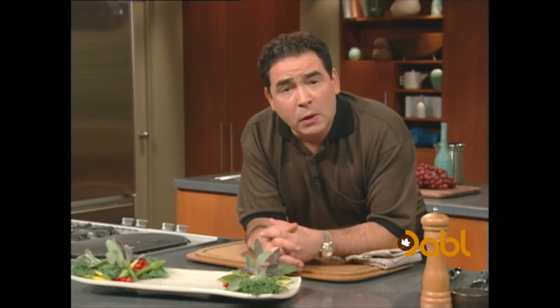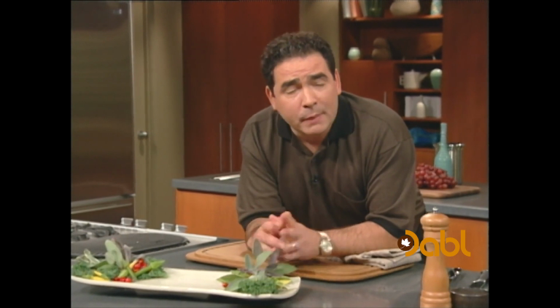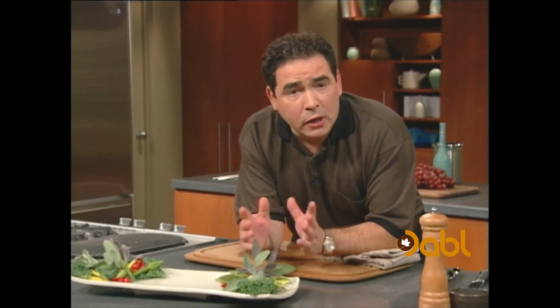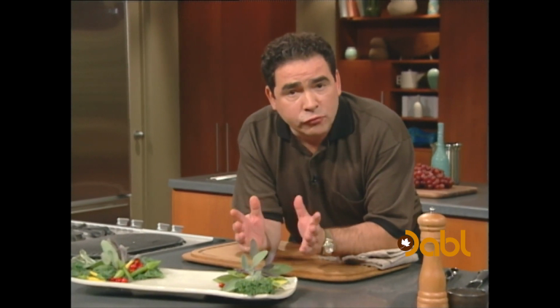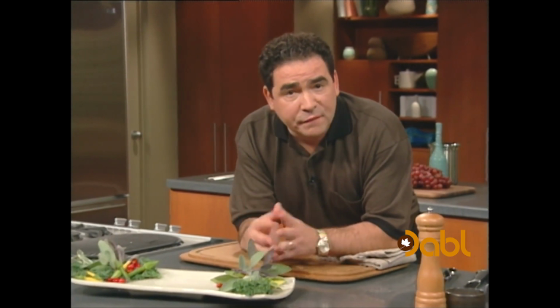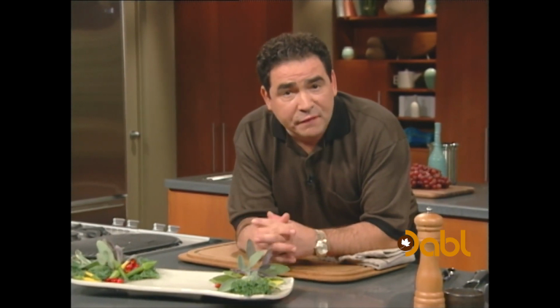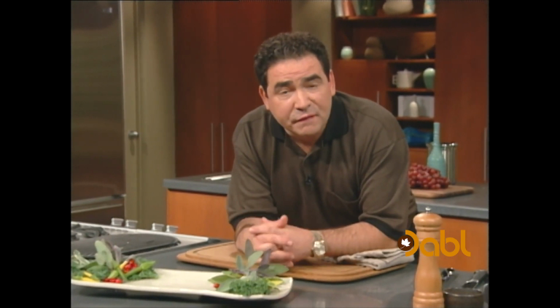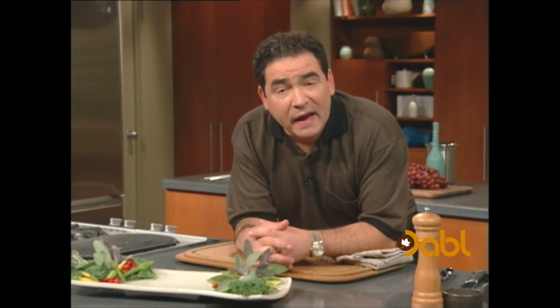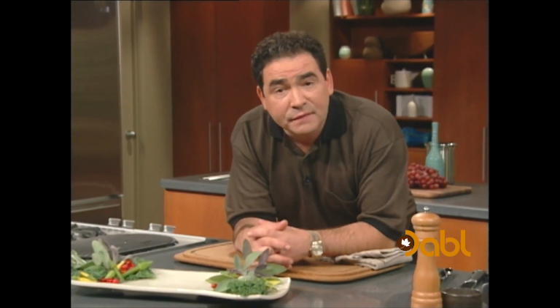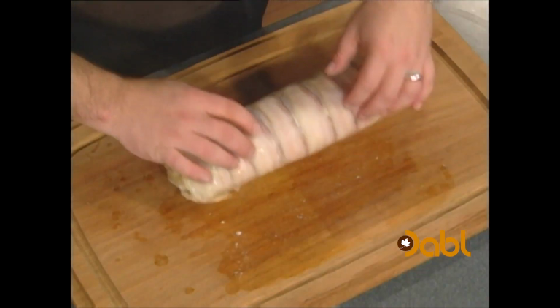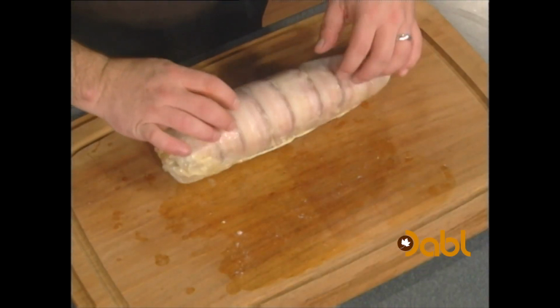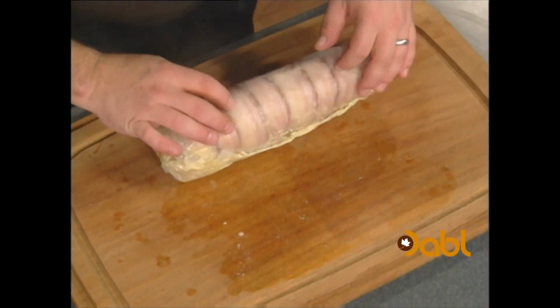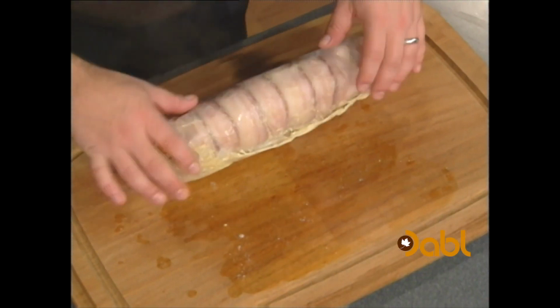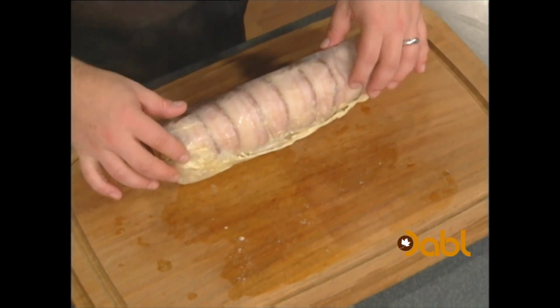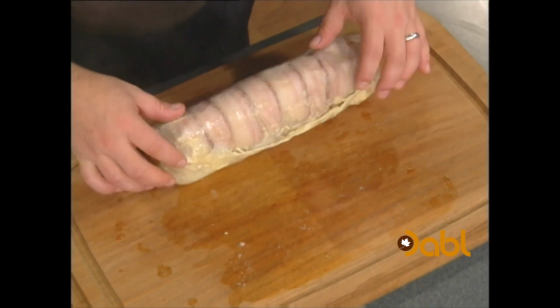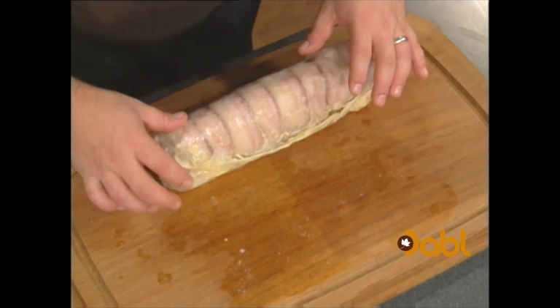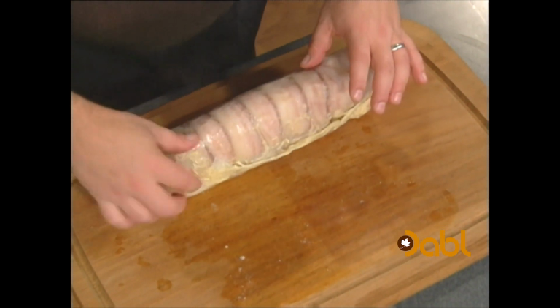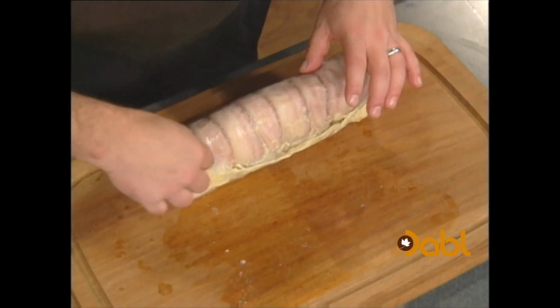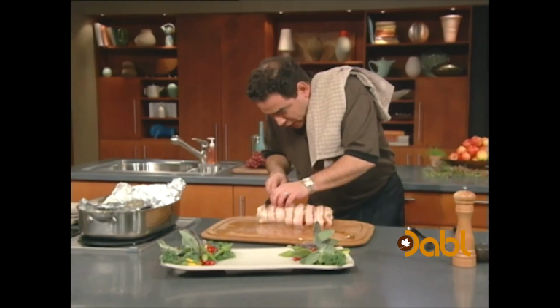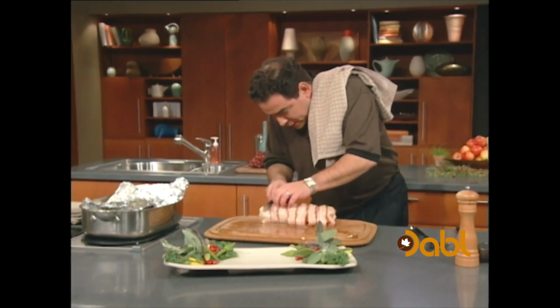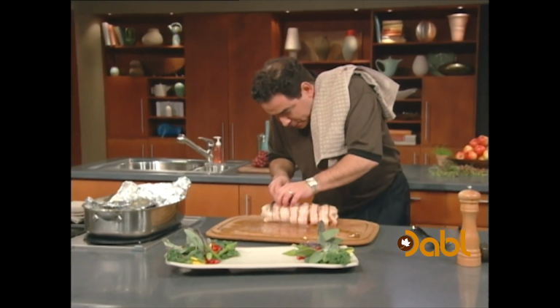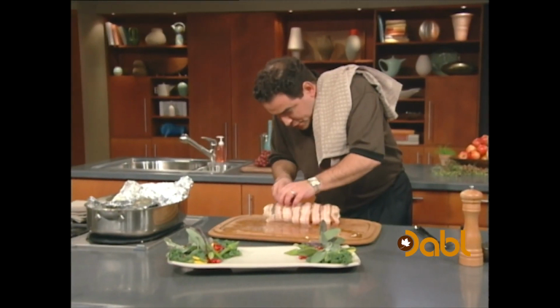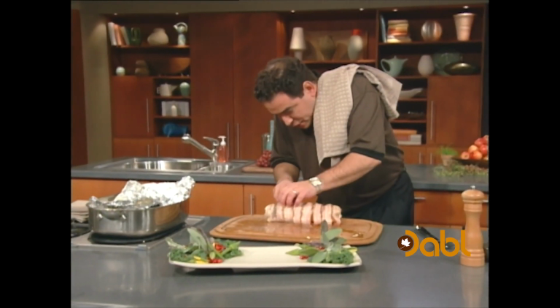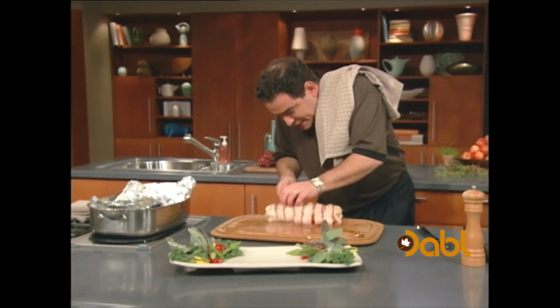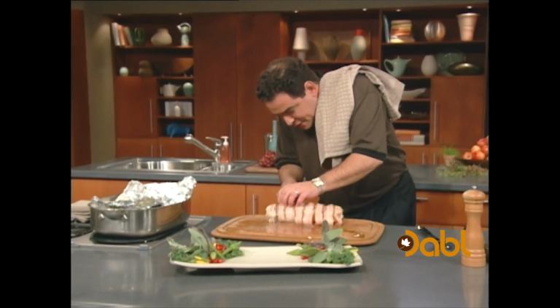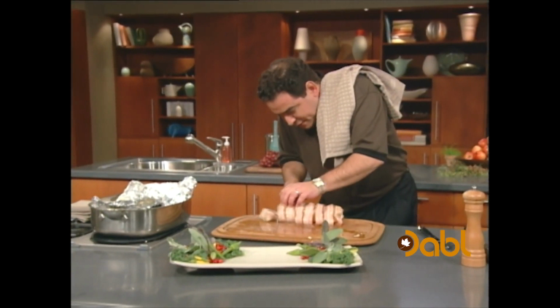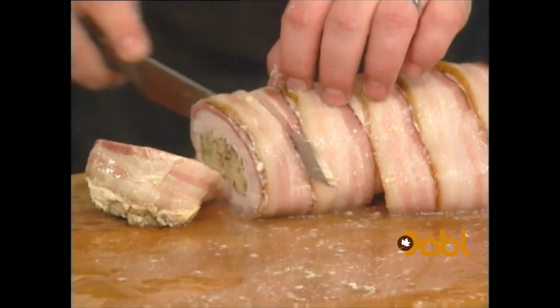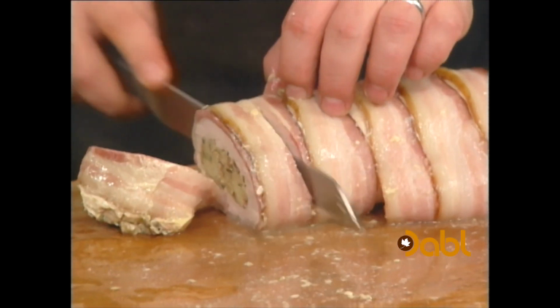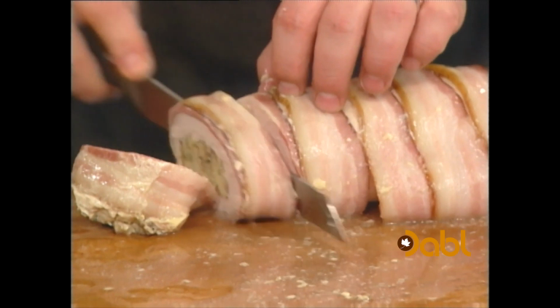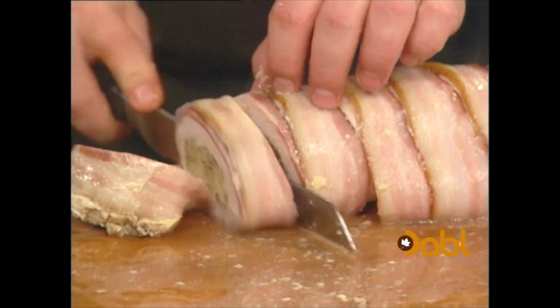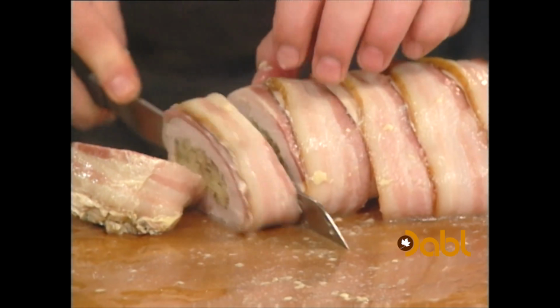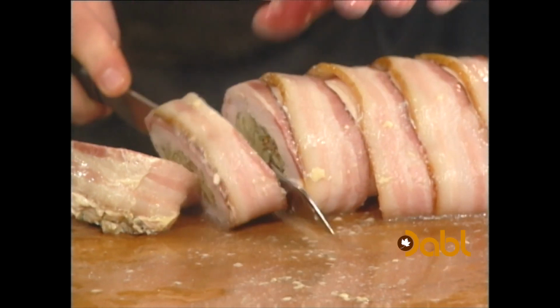You want about 155 degrees internal temperature. Cut a couple of slices of it. Isn't that beautiful?